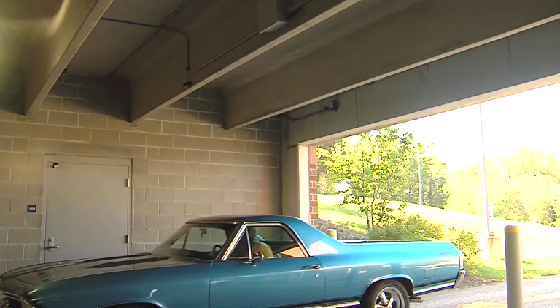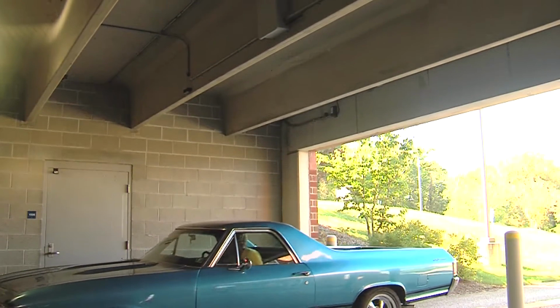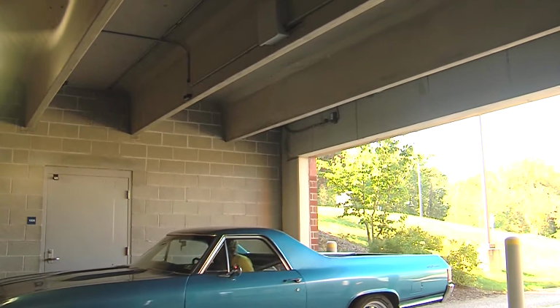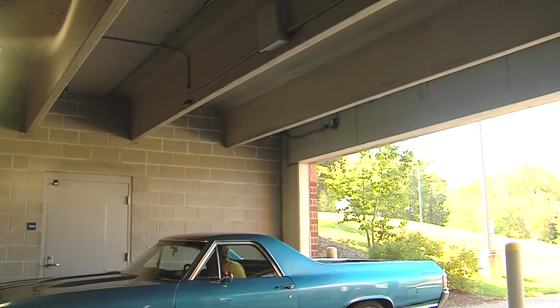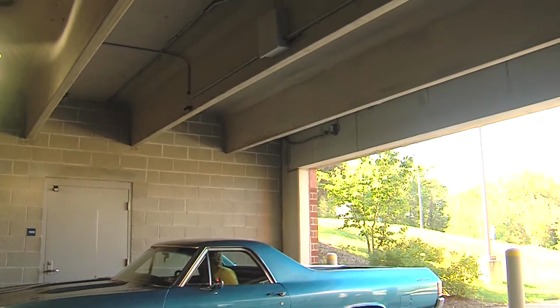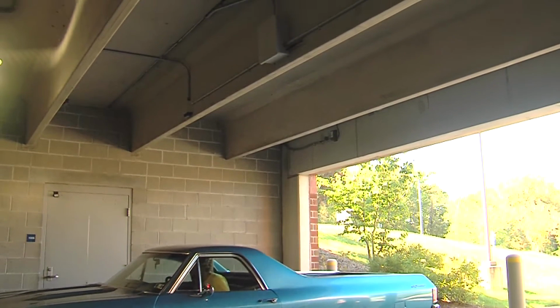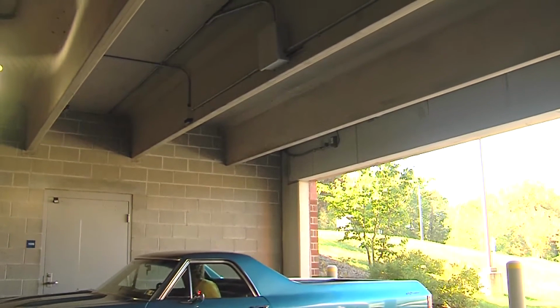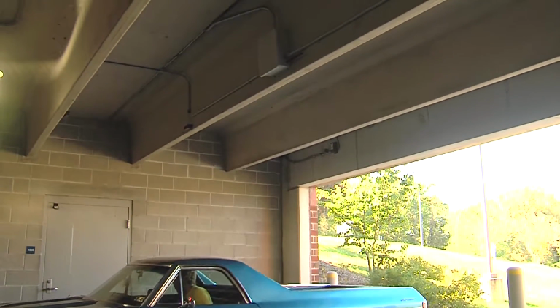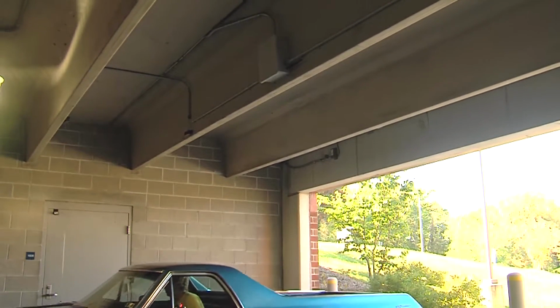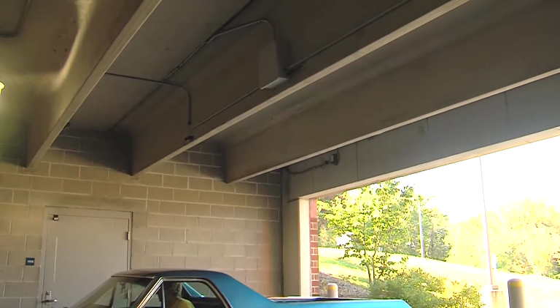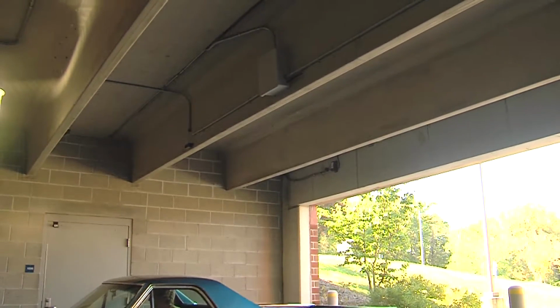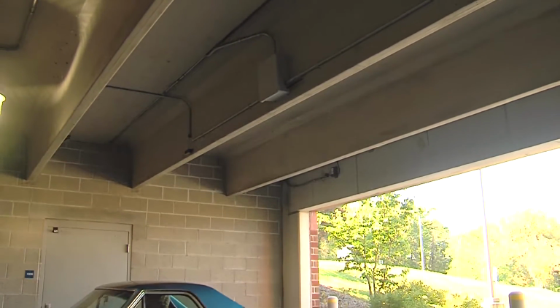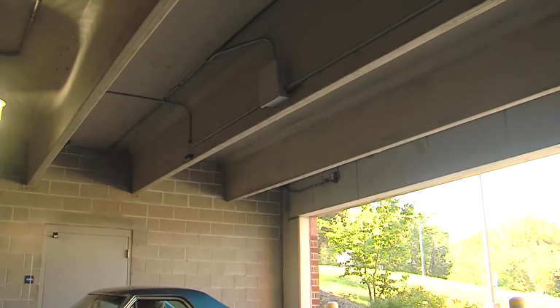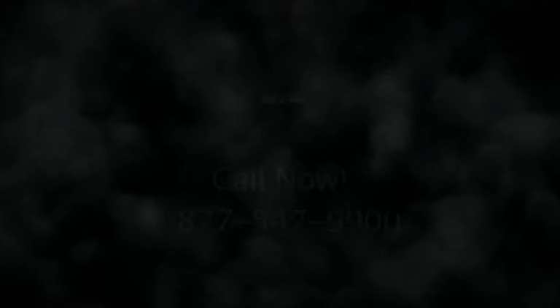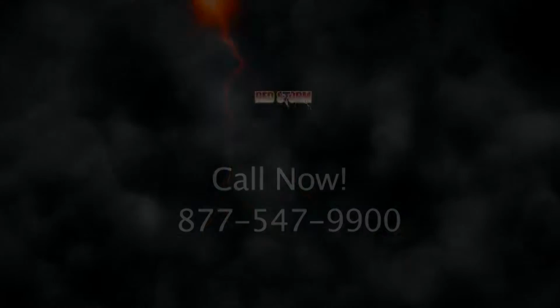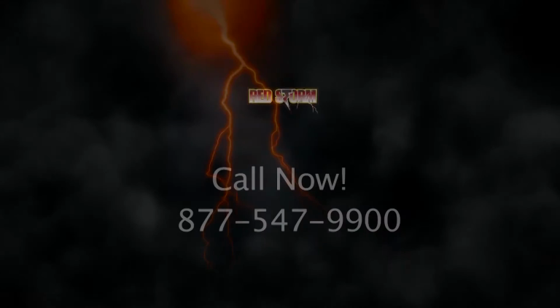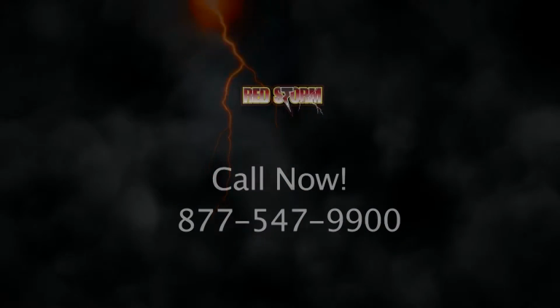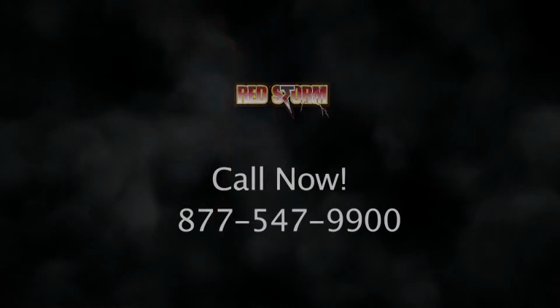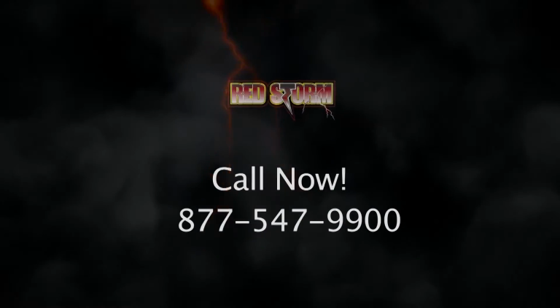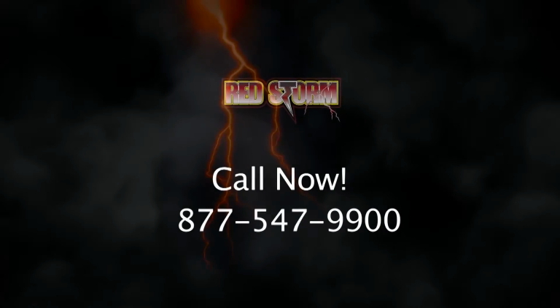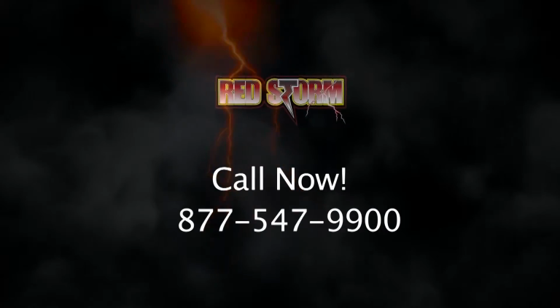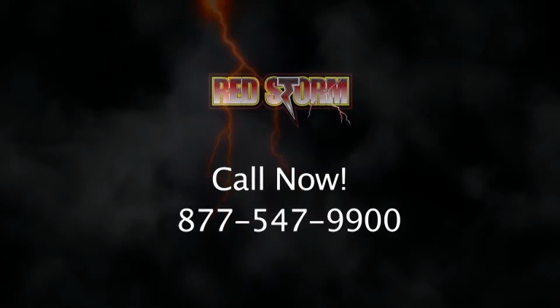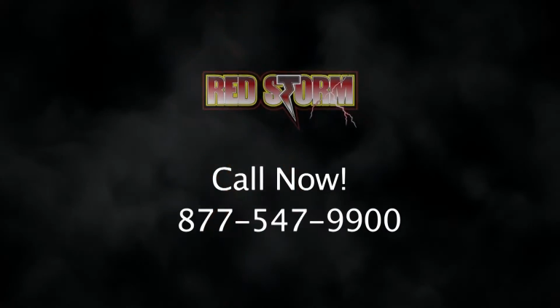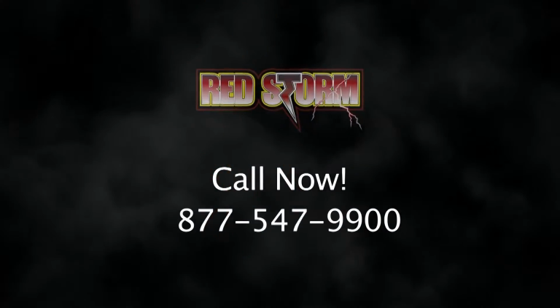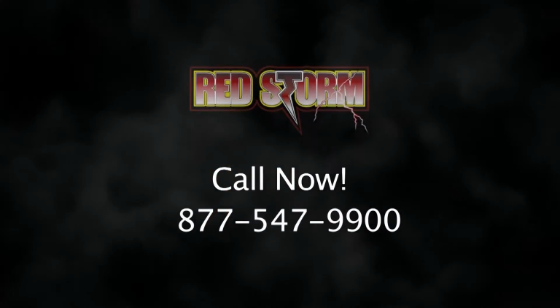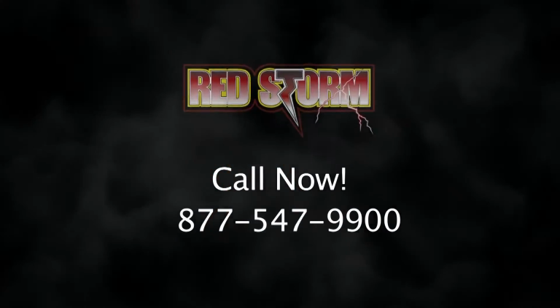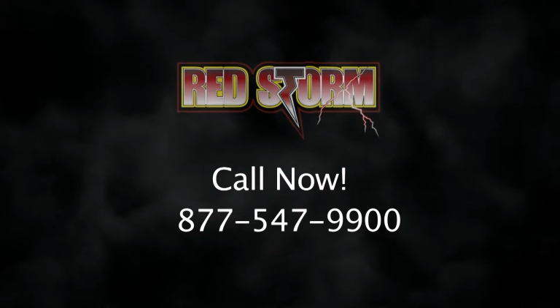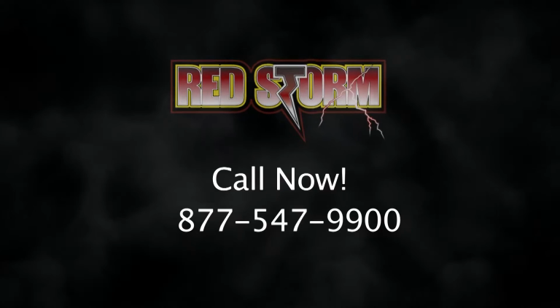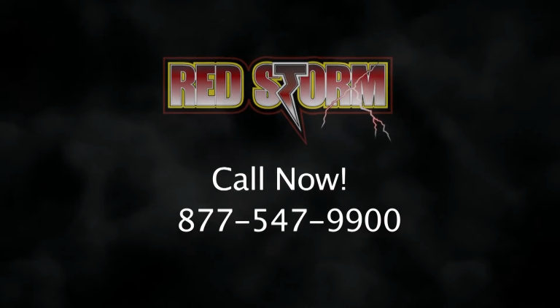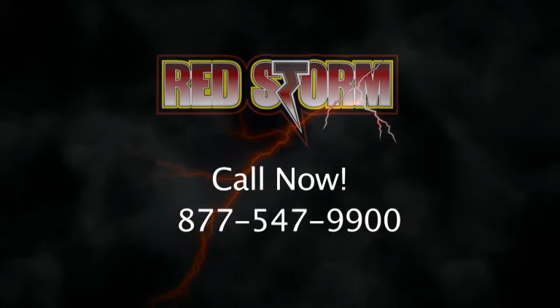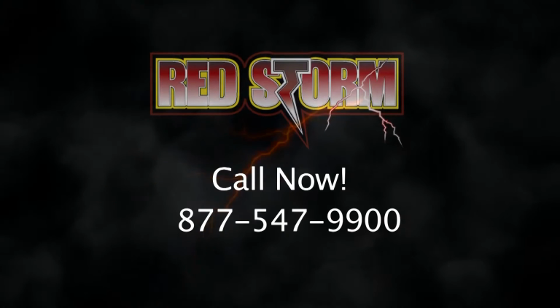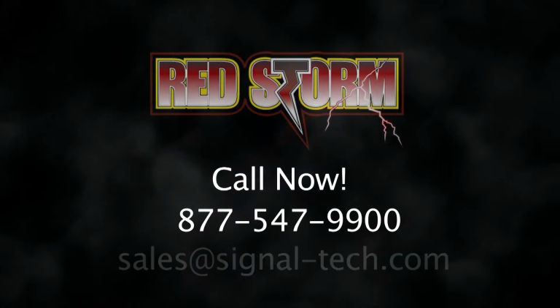Your customers deserve a pleasant parking experience. Help them save time and gas while searching for a parking space. Call us today to learn how RedStorm can work for you.